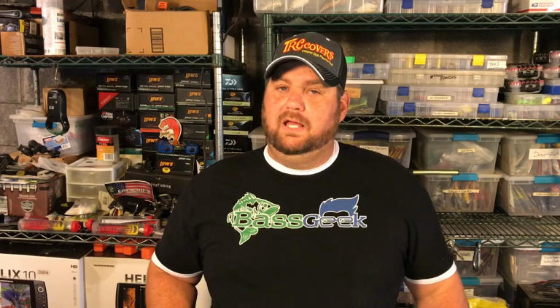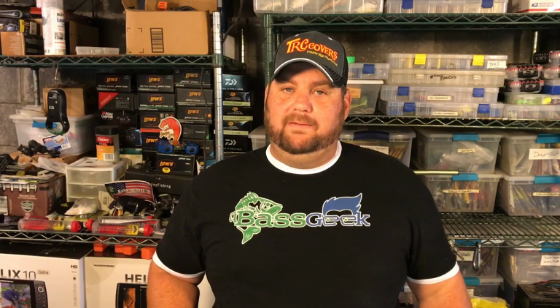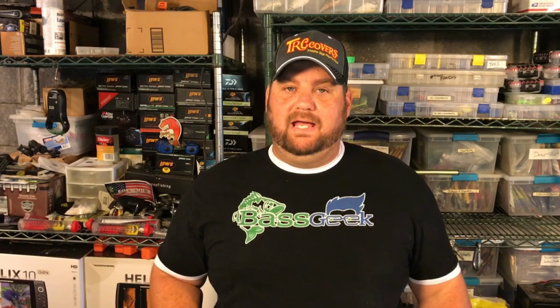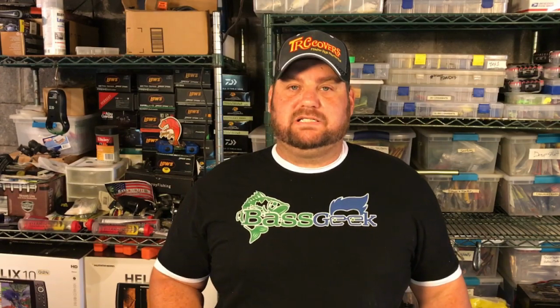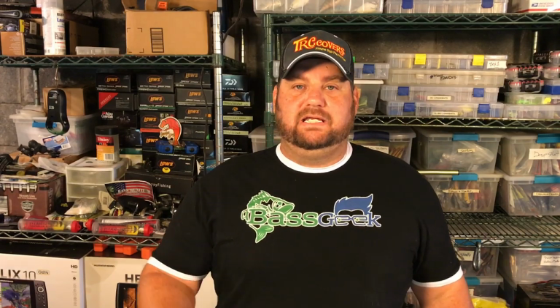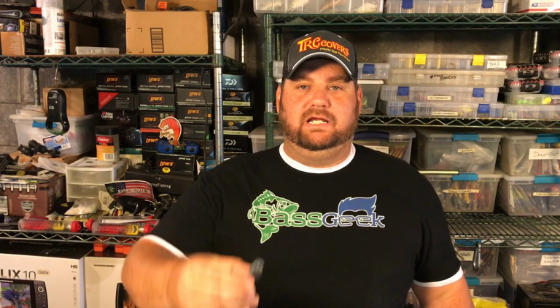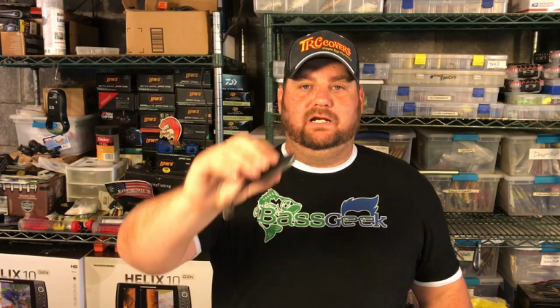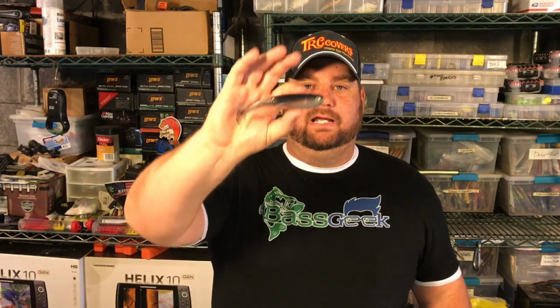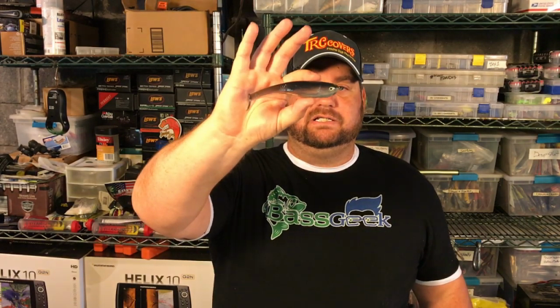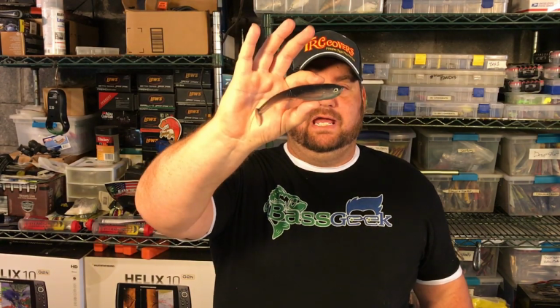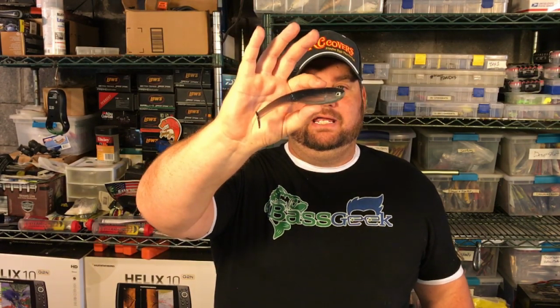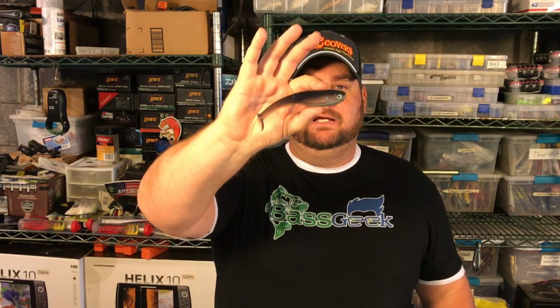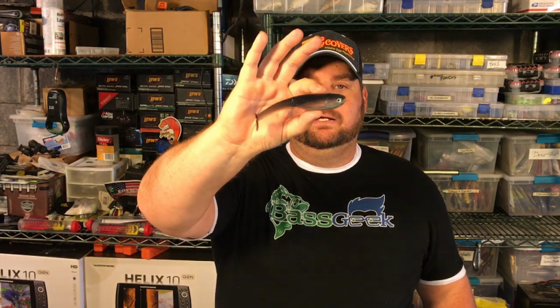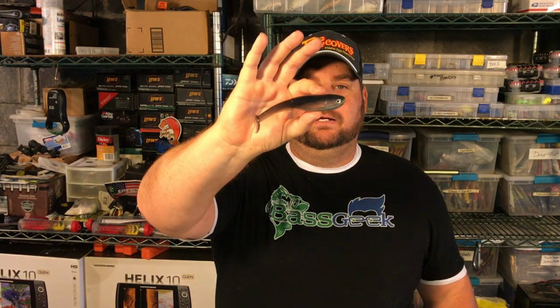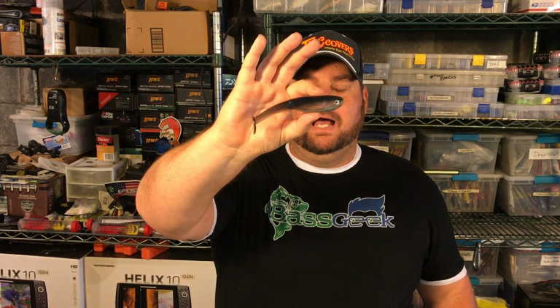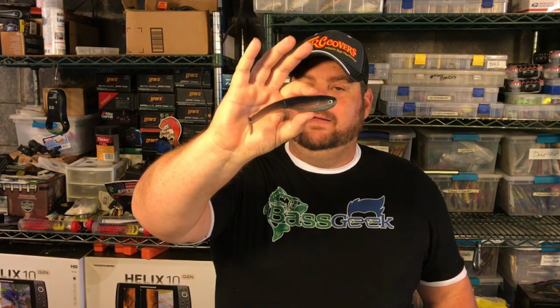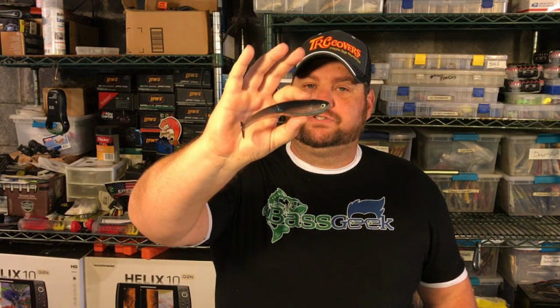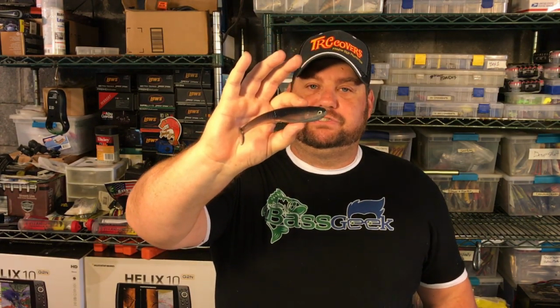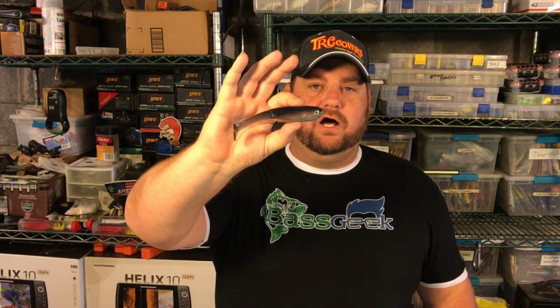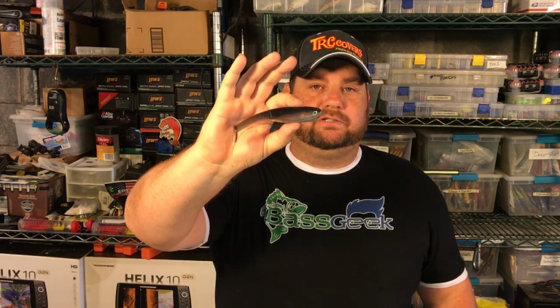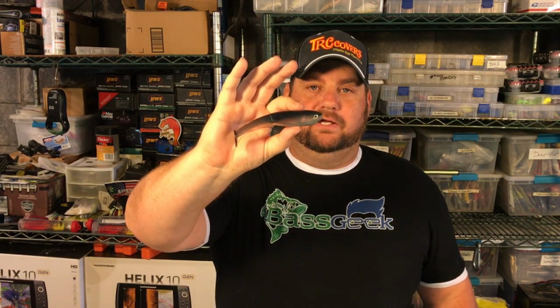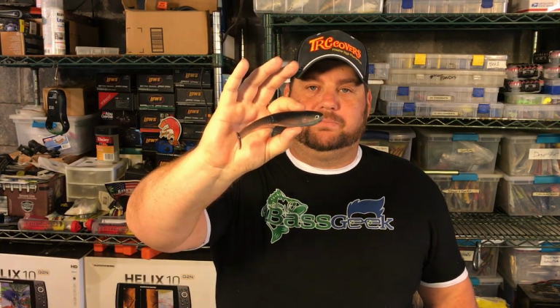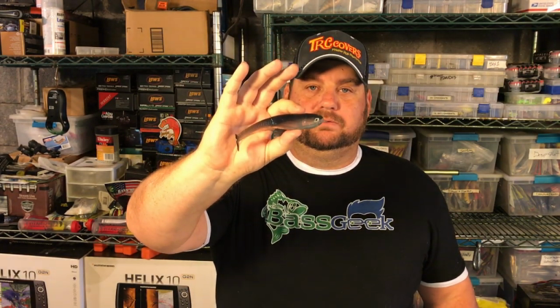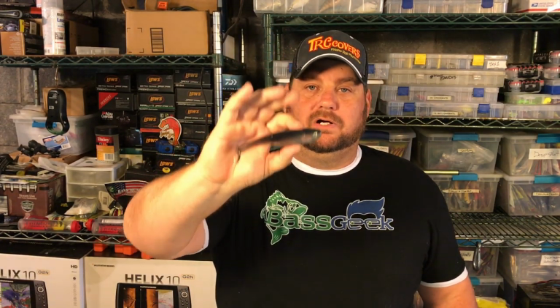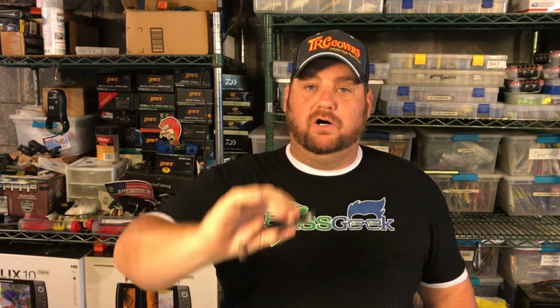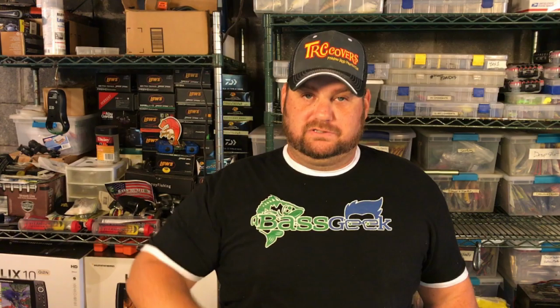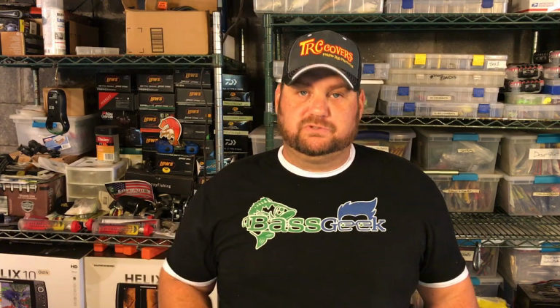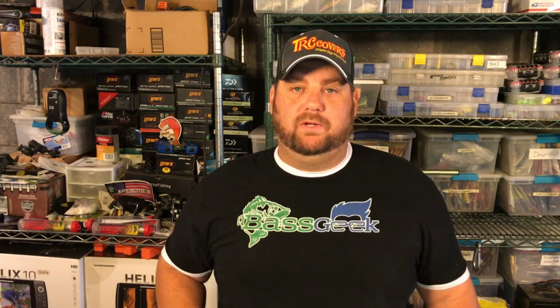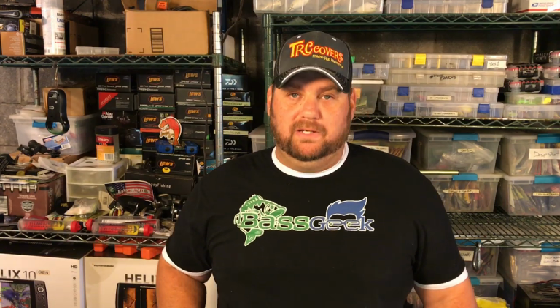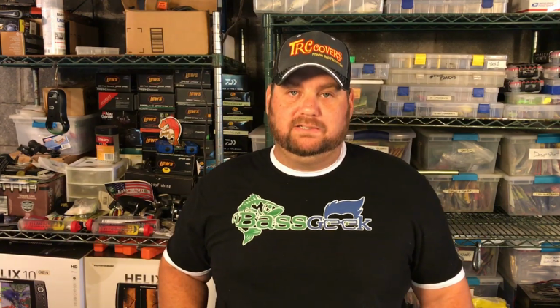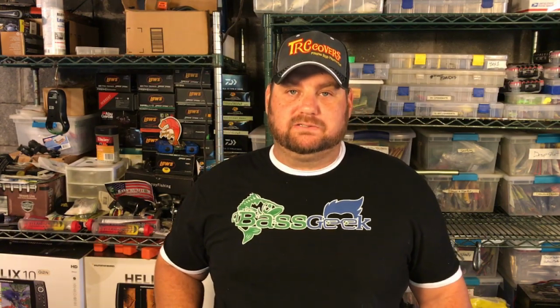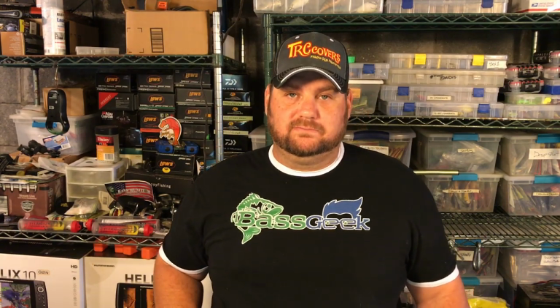Hey, Bass Geek here, and today I have stocked up on some swim baits.